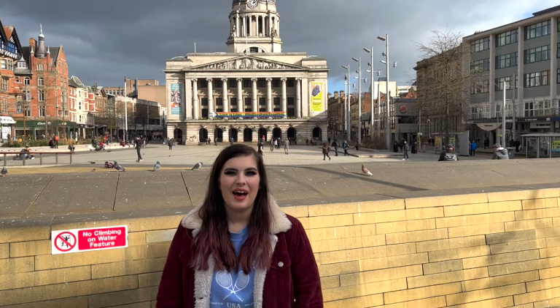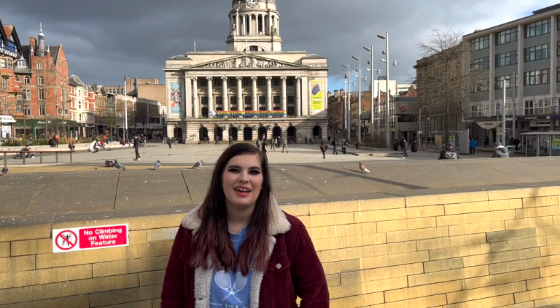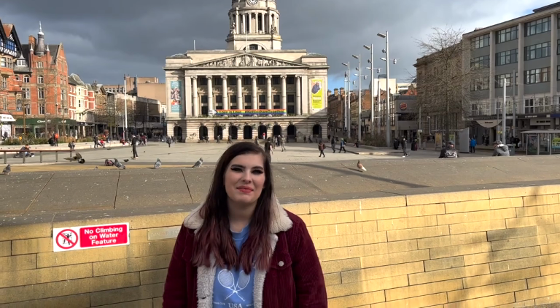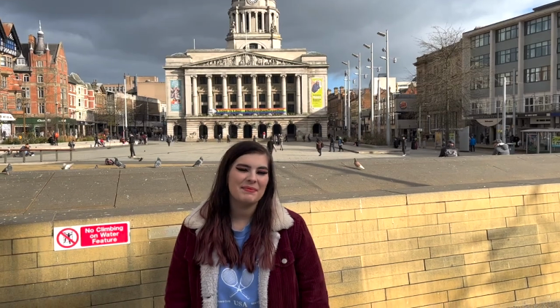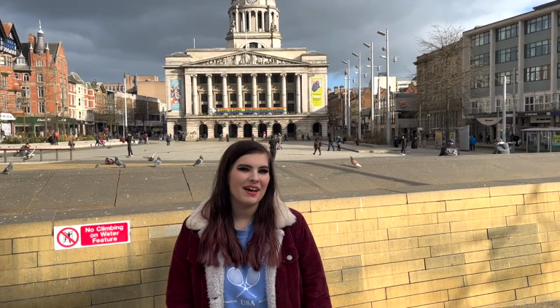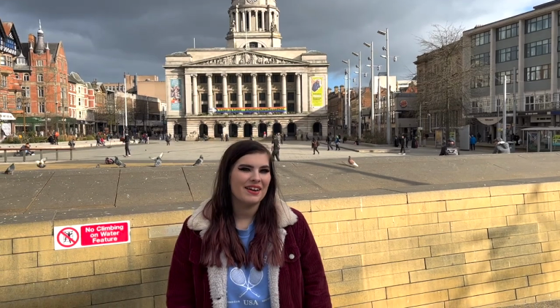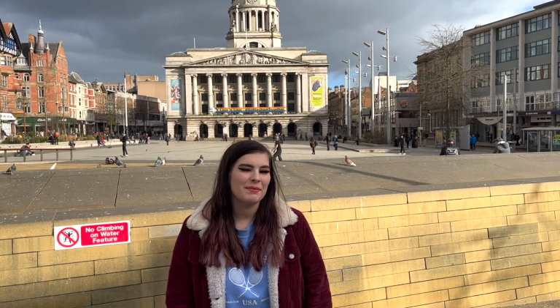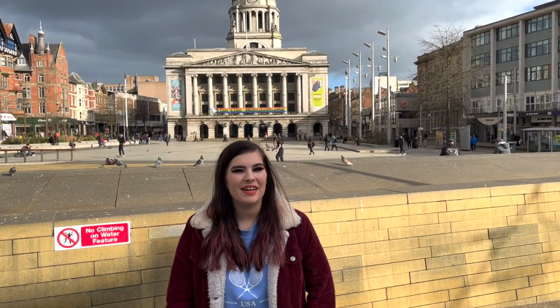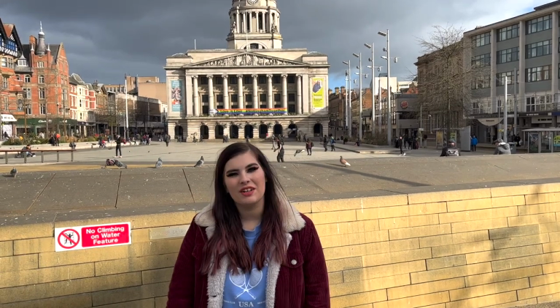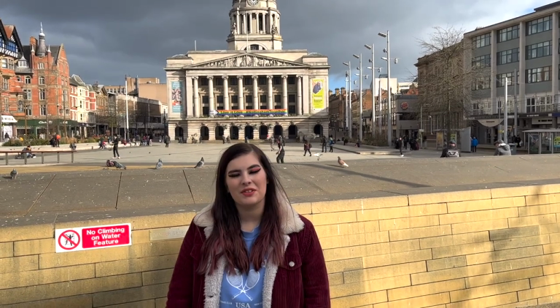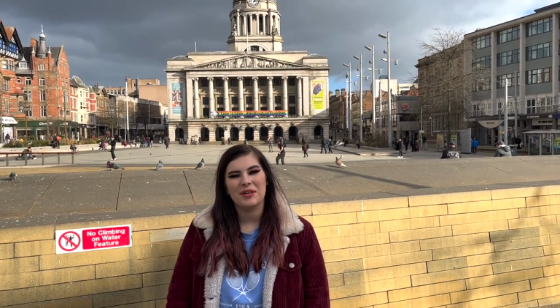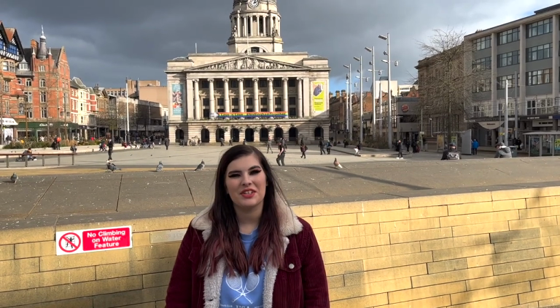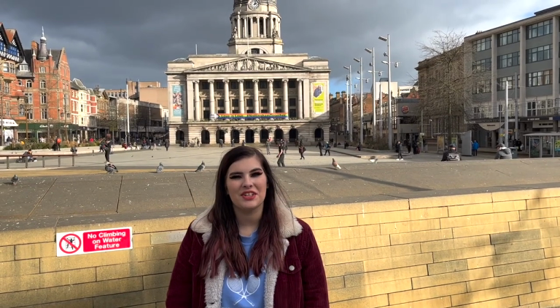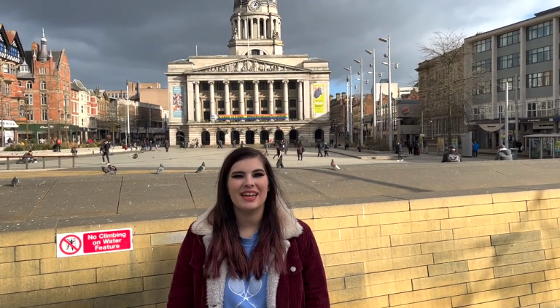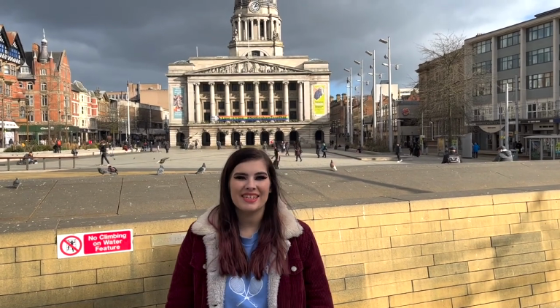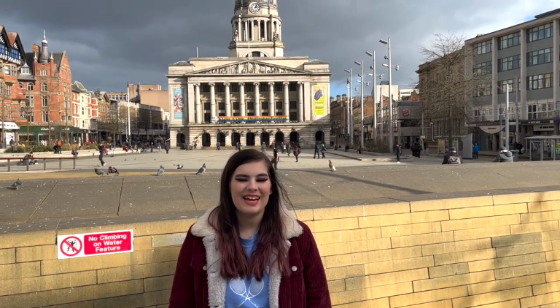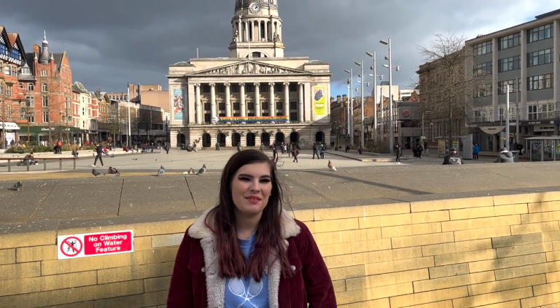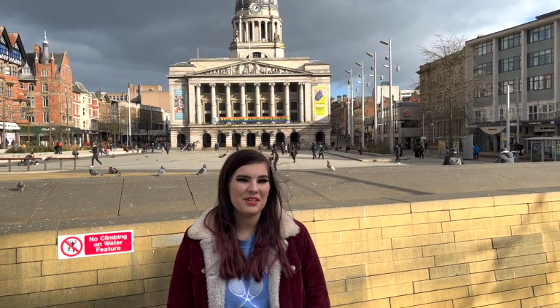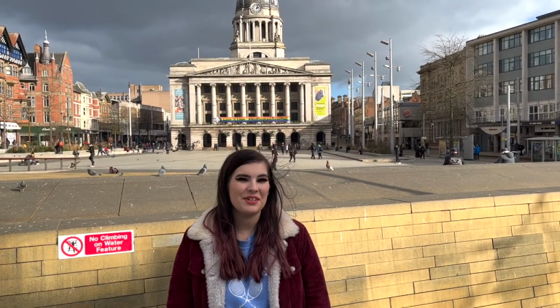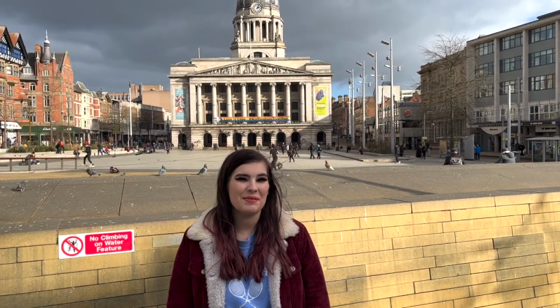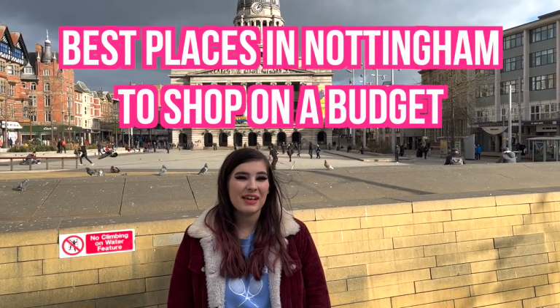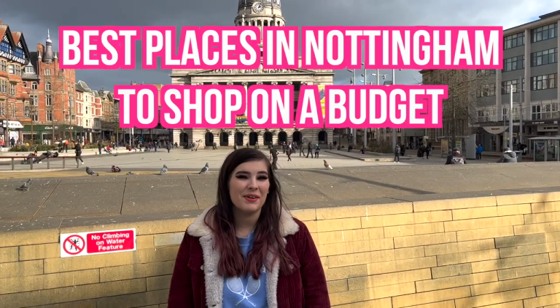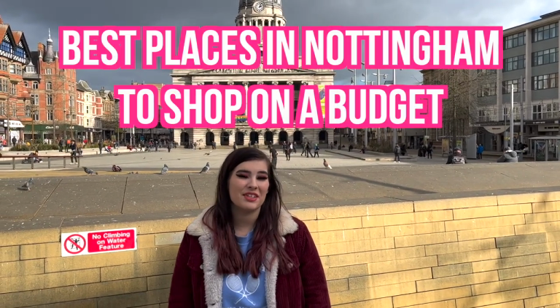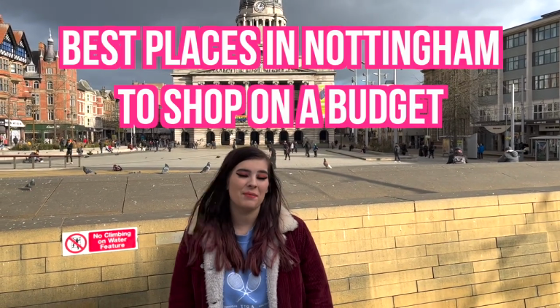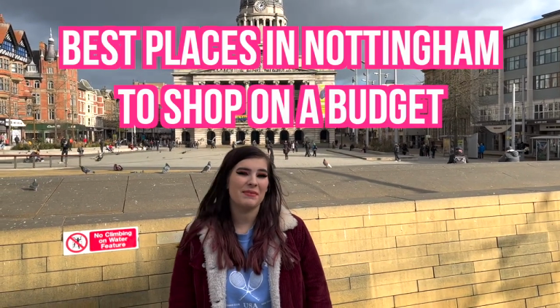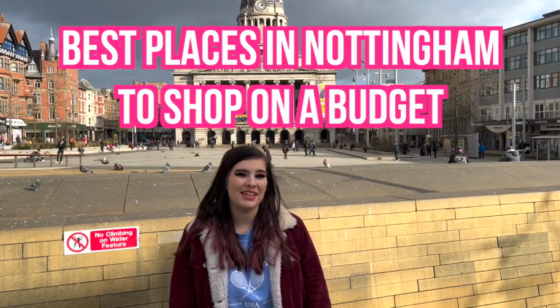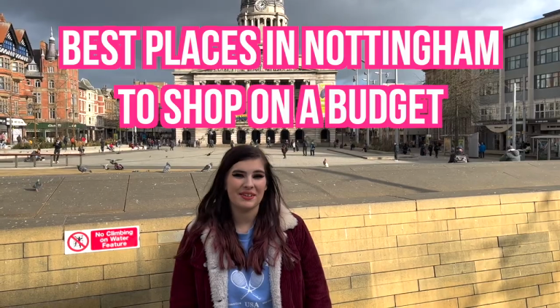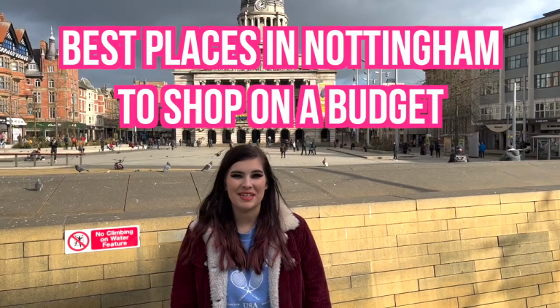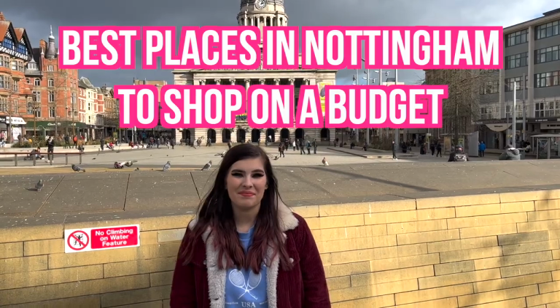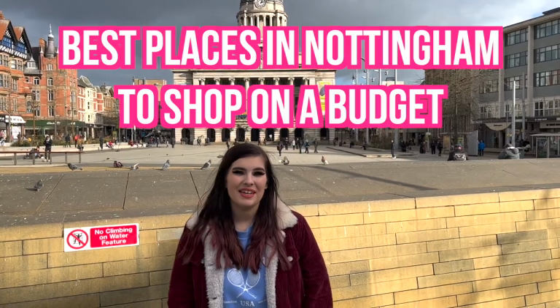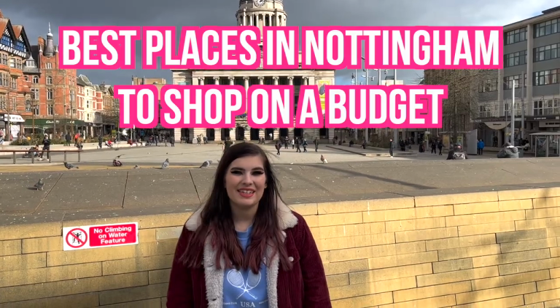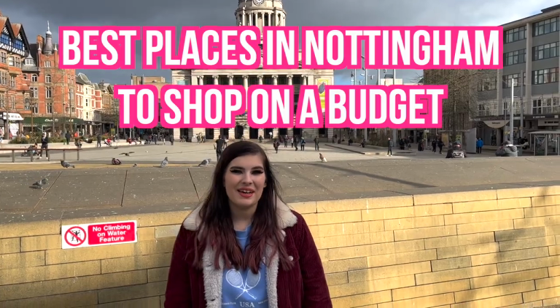Hi, my name is Gara and I'm a psychology and criminology student, and today I'm going to be showing you some of the best spots to shop on a budget in Nottingham. Let's go!